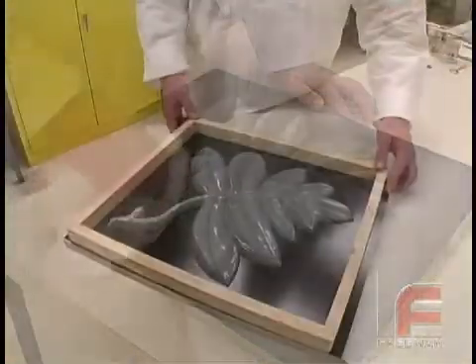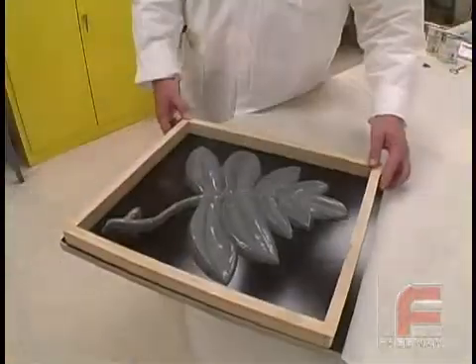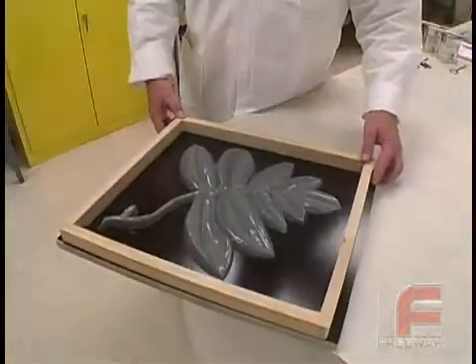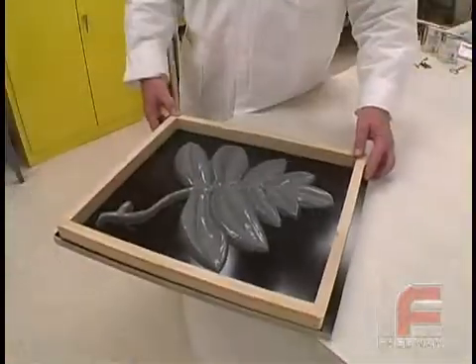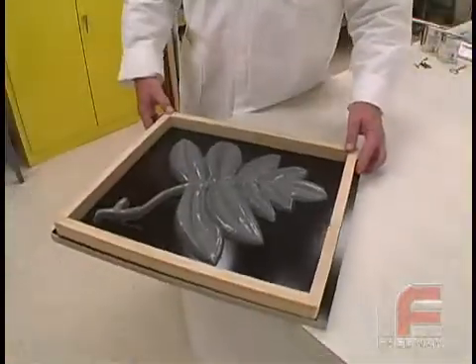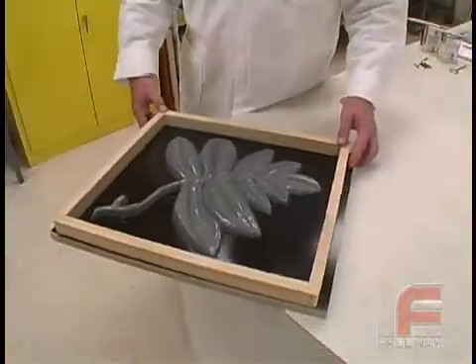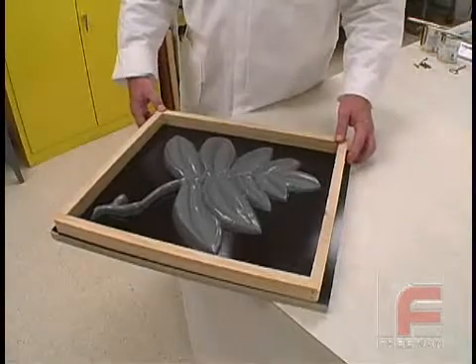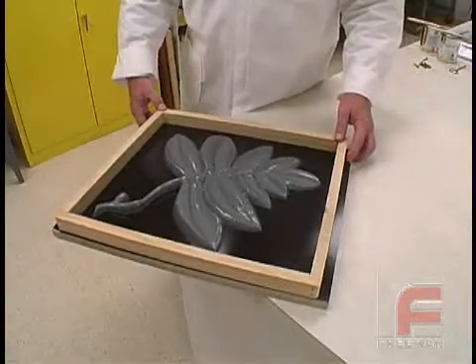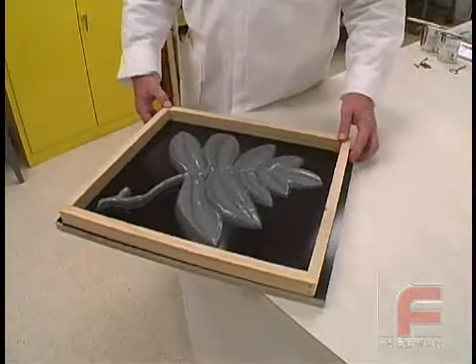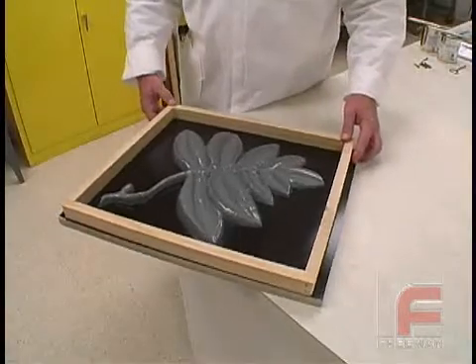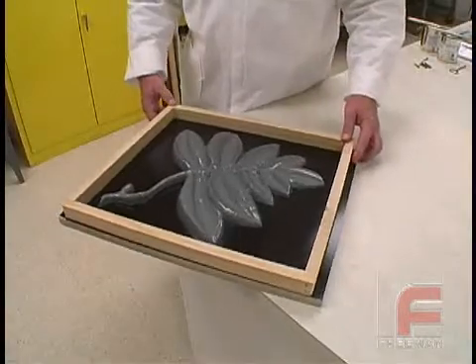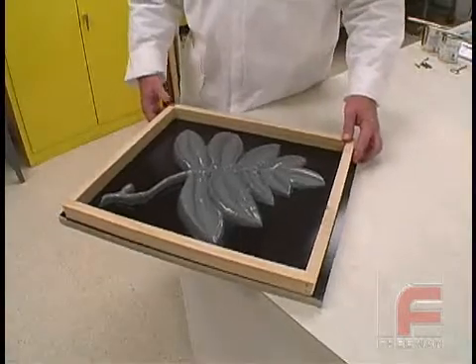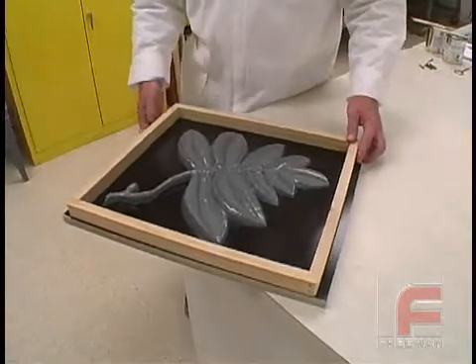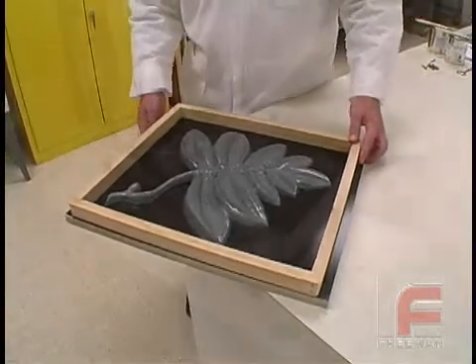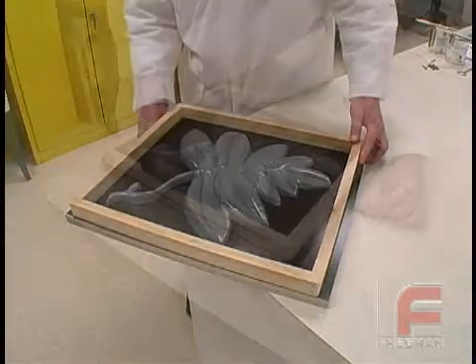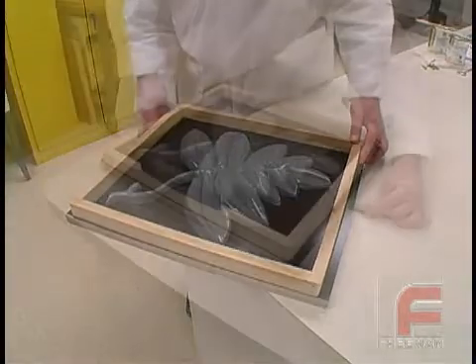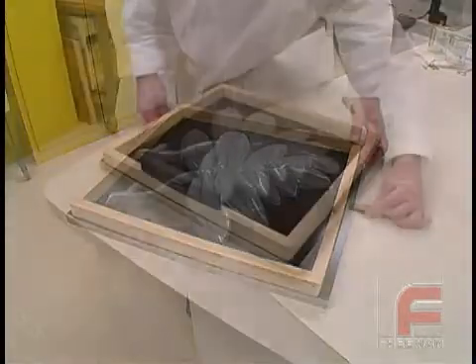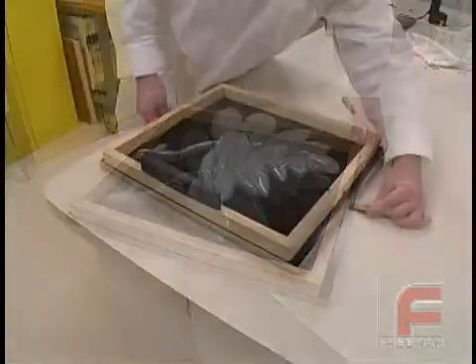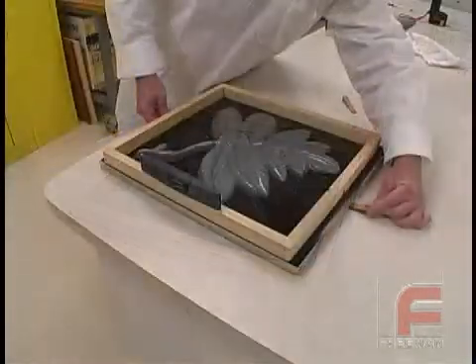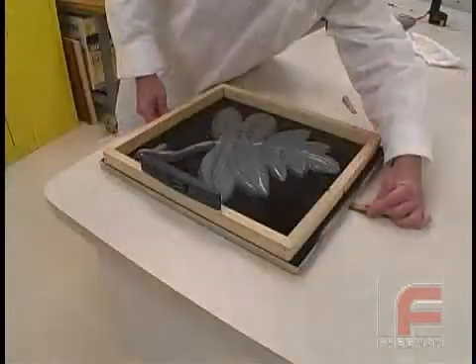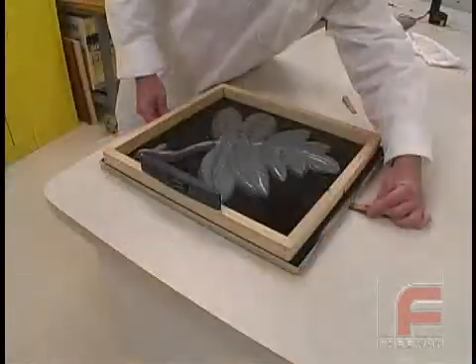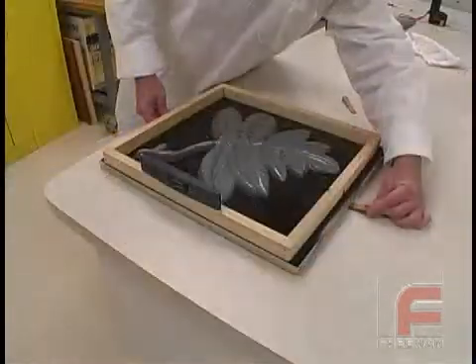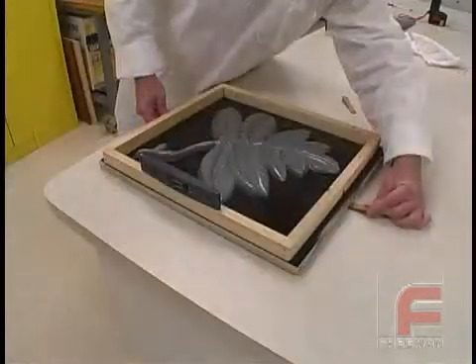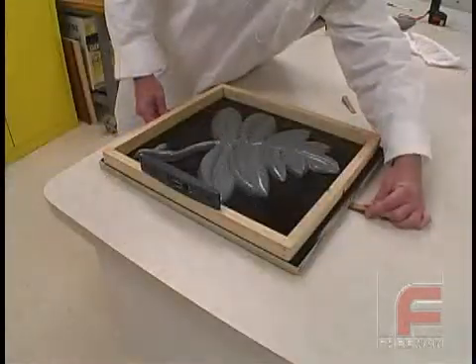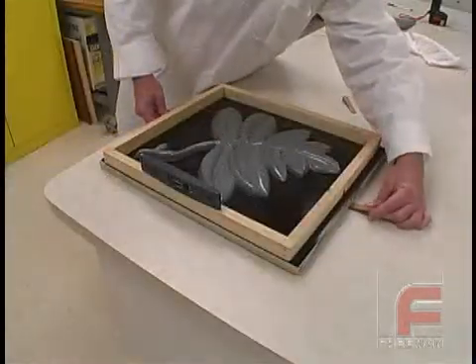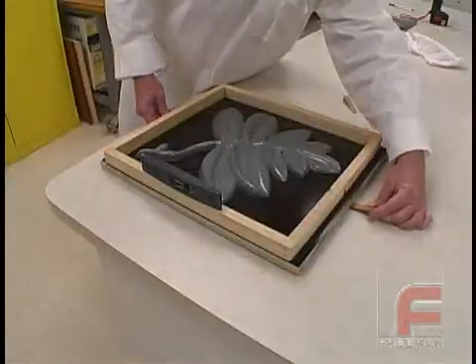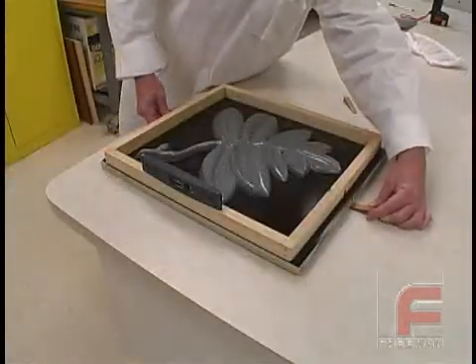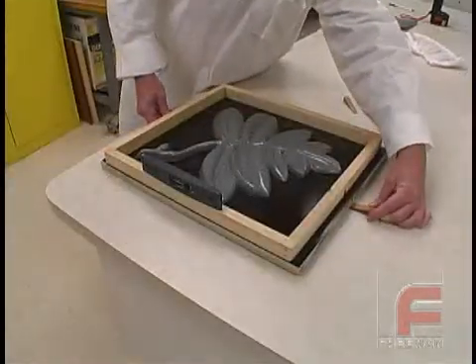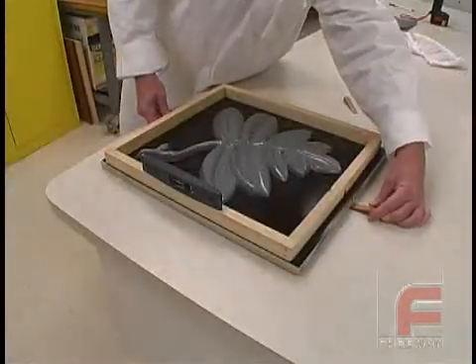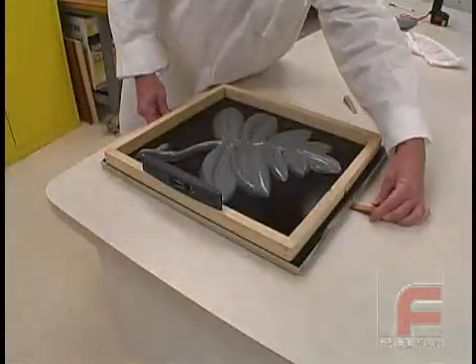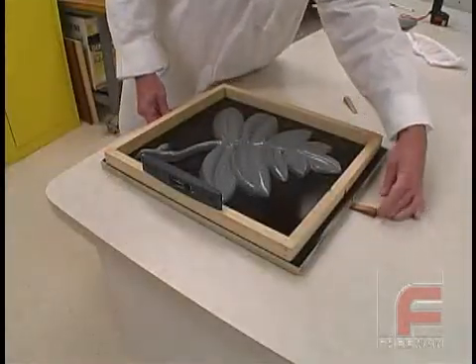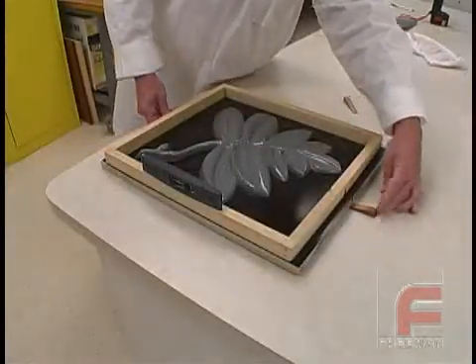Next, we attach the mold frame onto the mold board, and then make sure the mold itself is level.